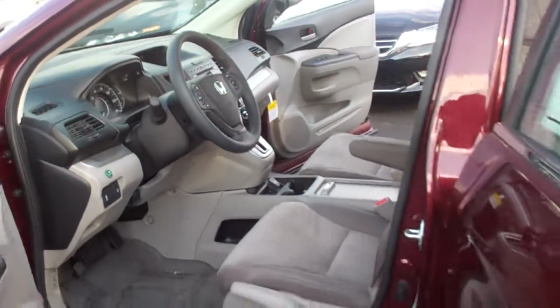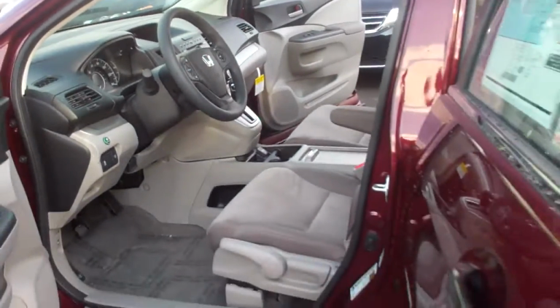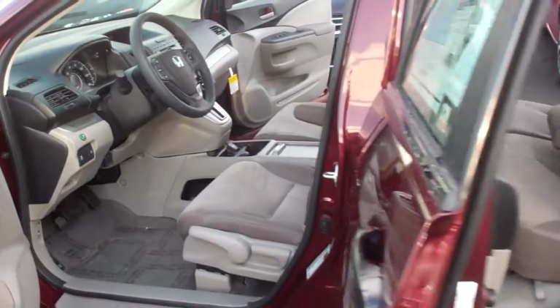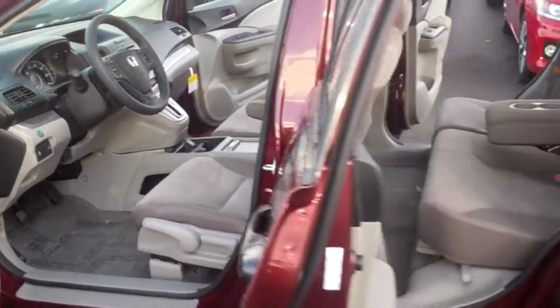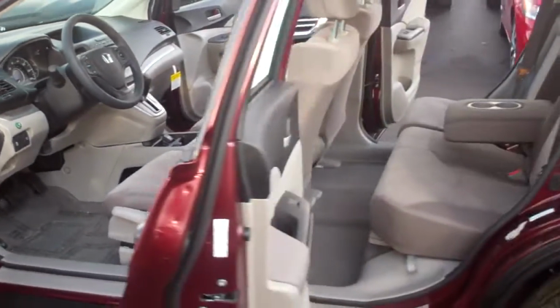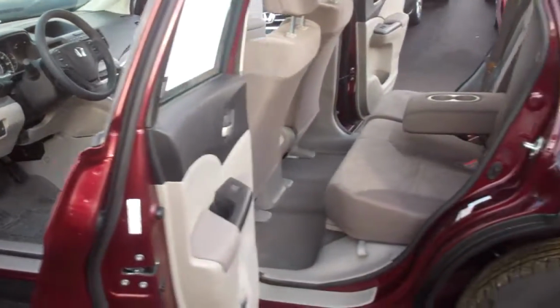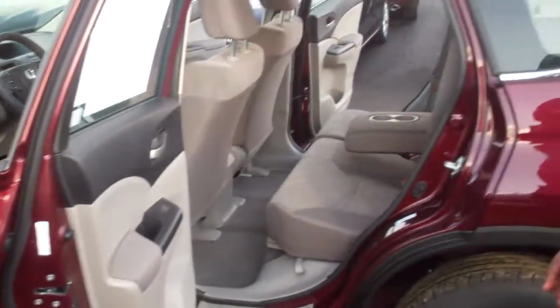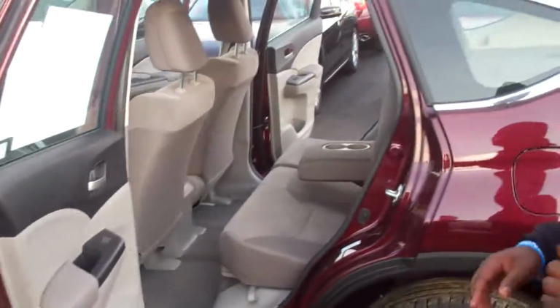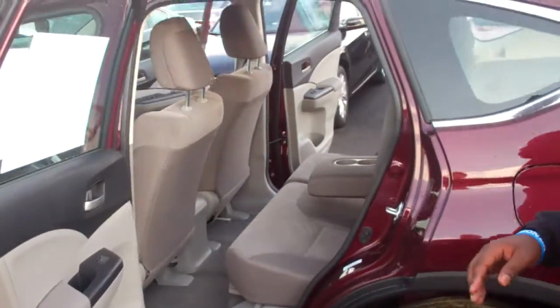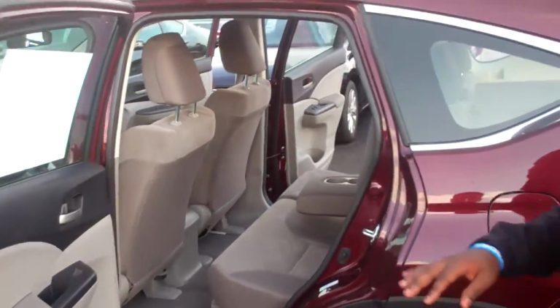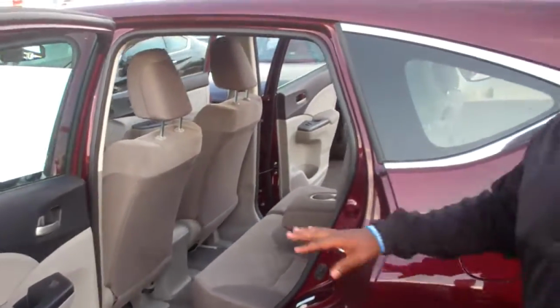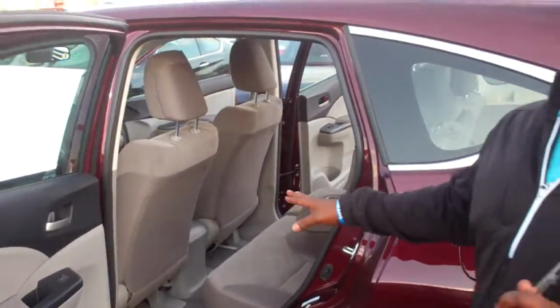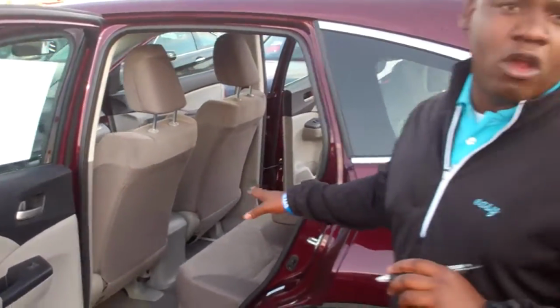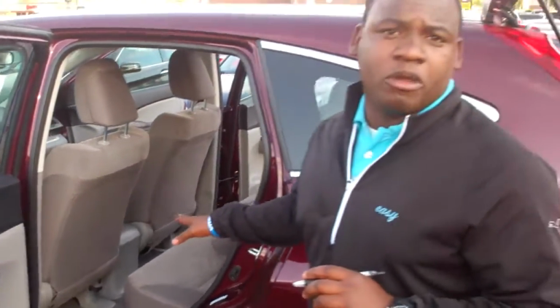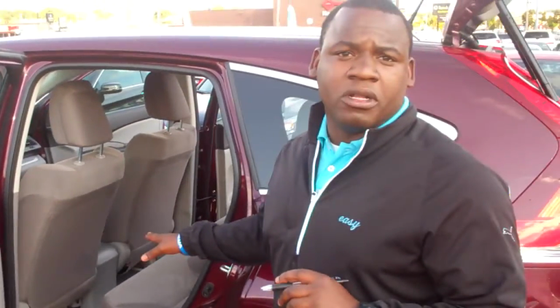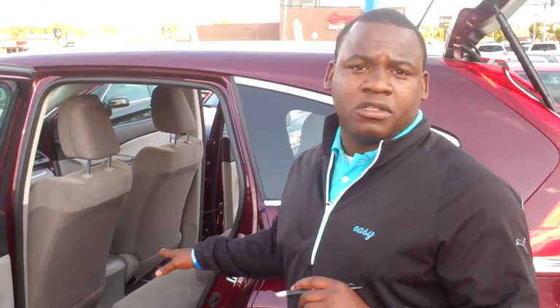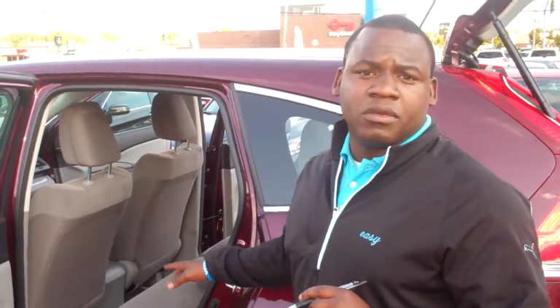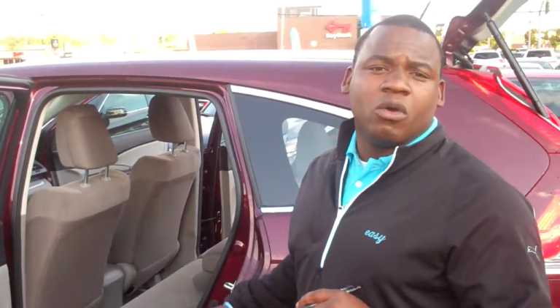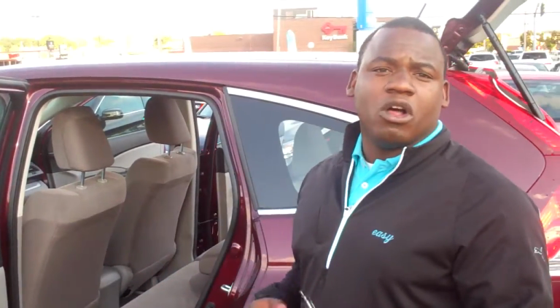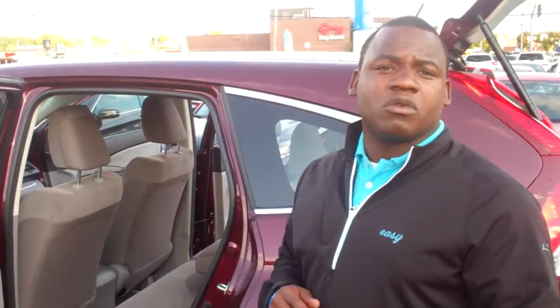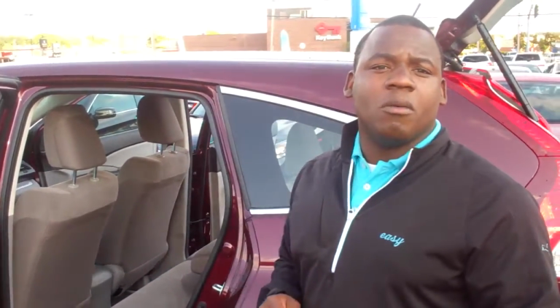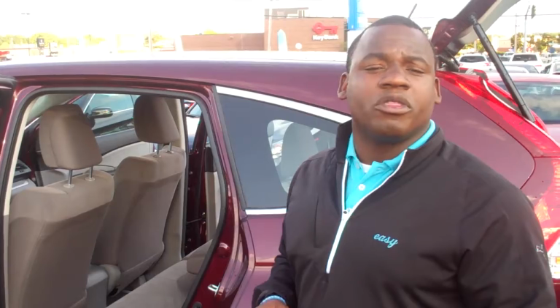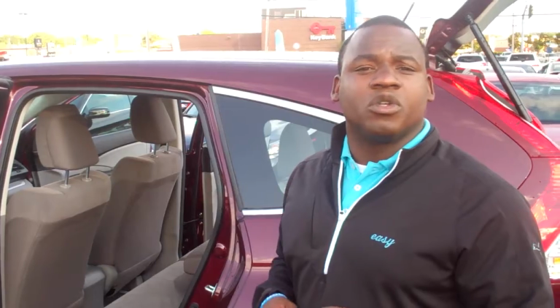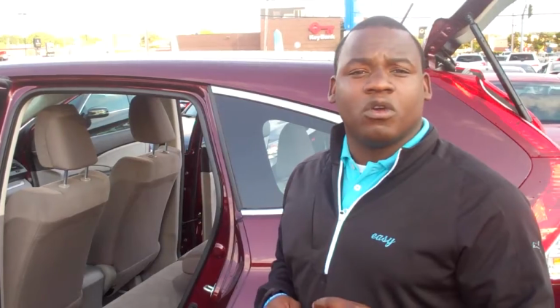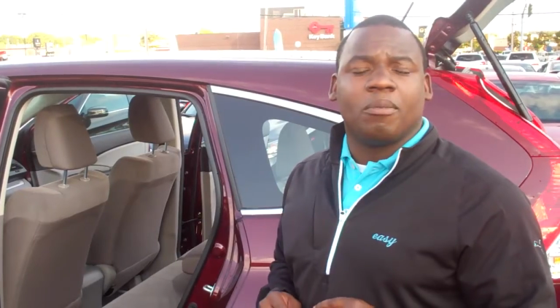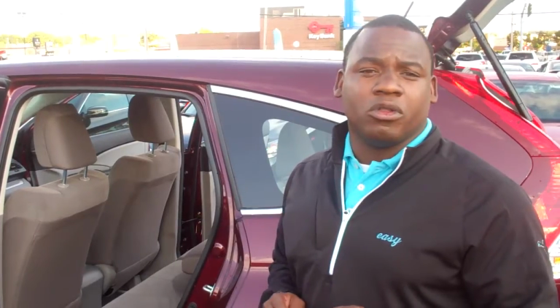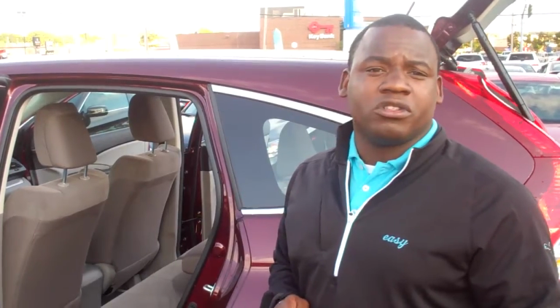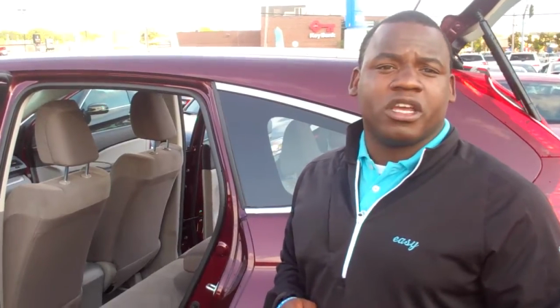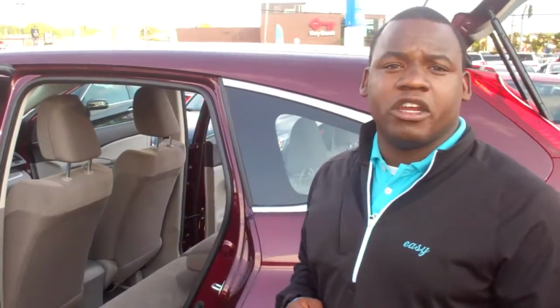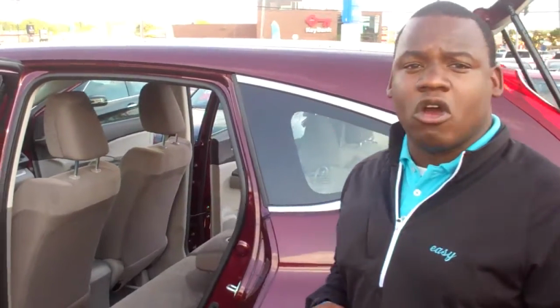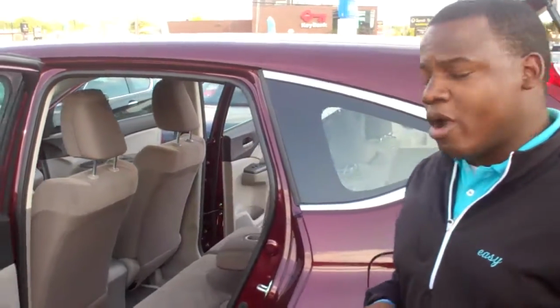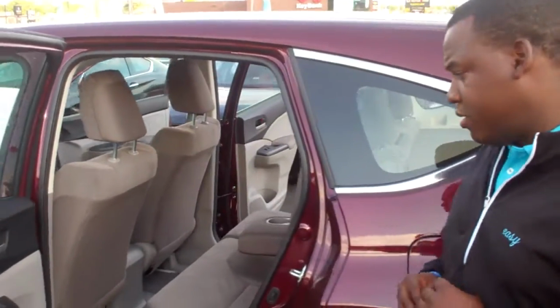In the back seat, there will be plenty of space for your occupants. It will also come with two cupholders and an armrest.